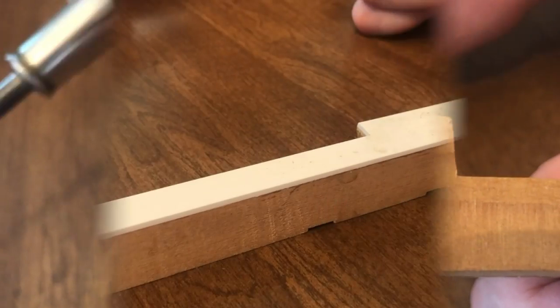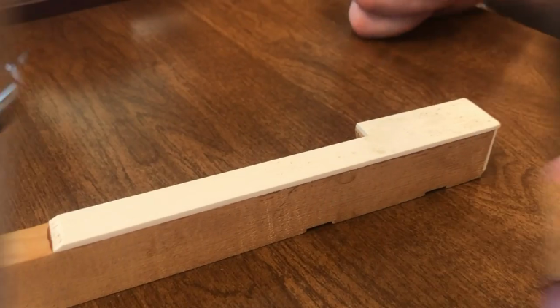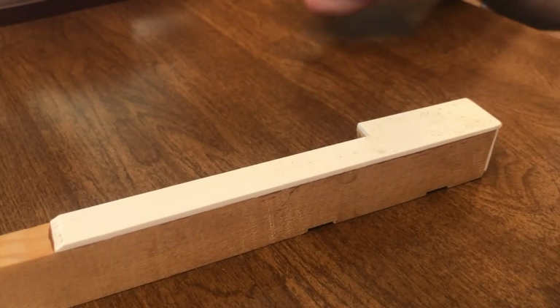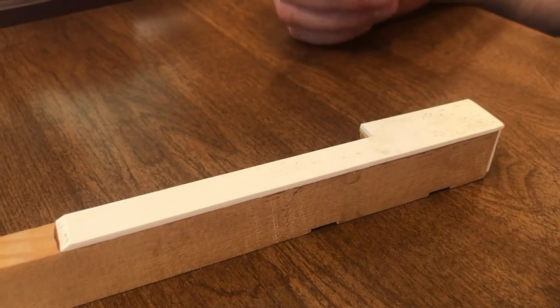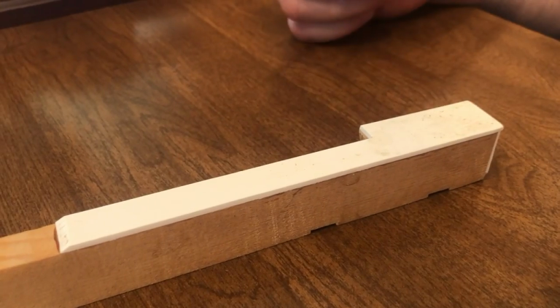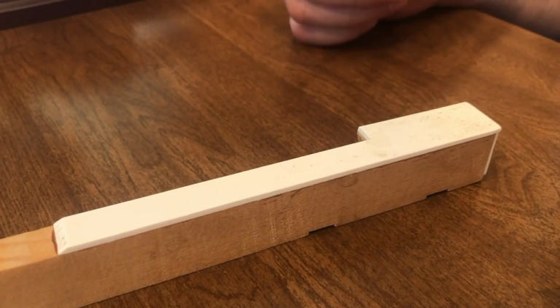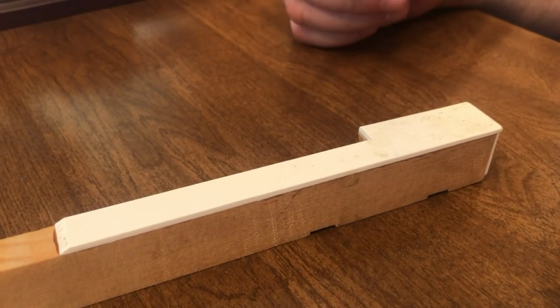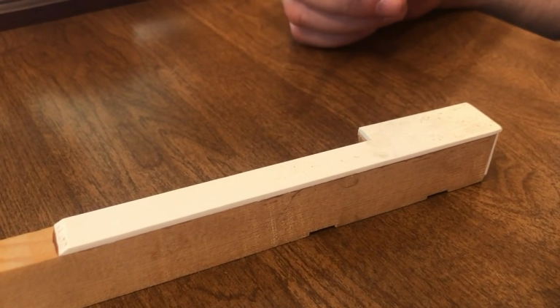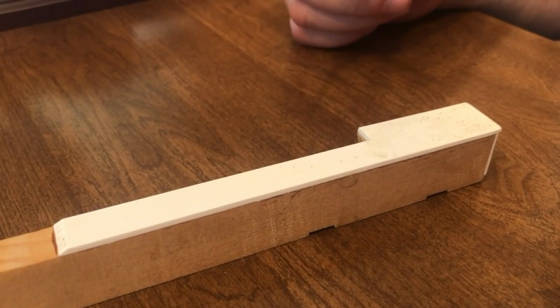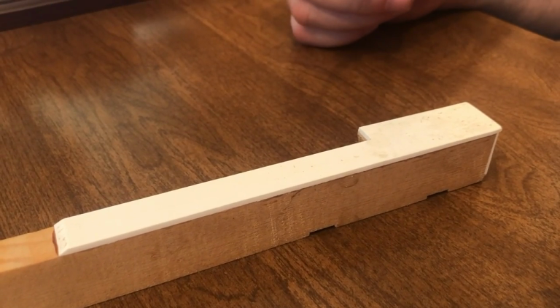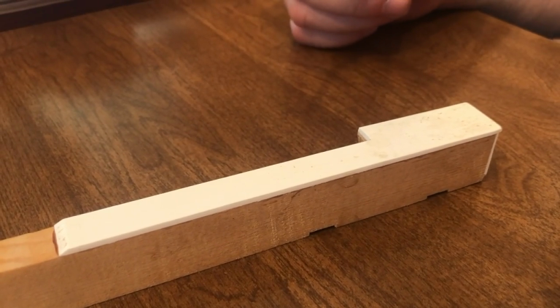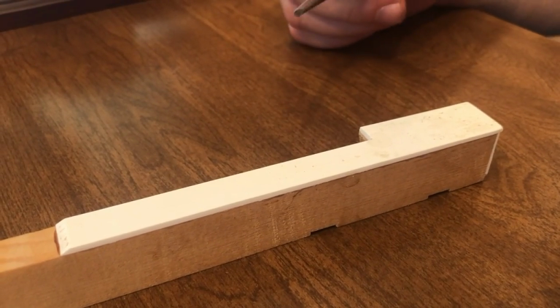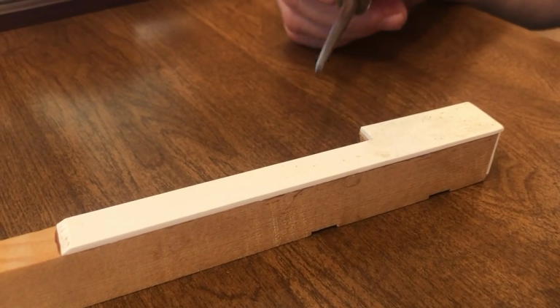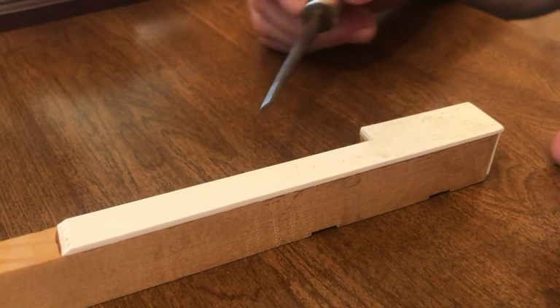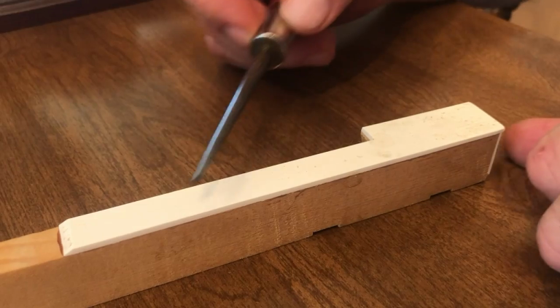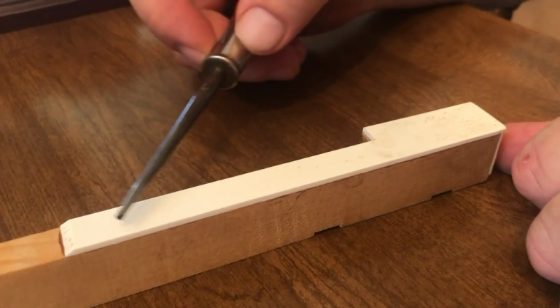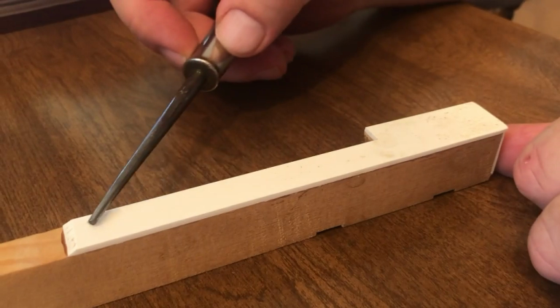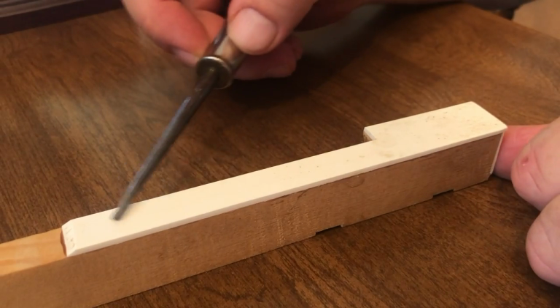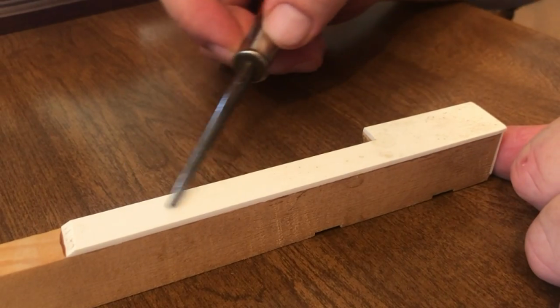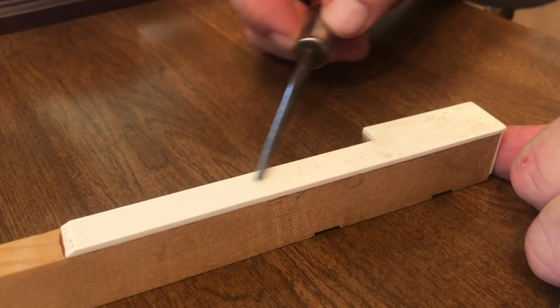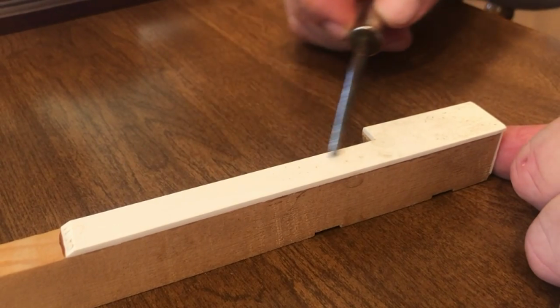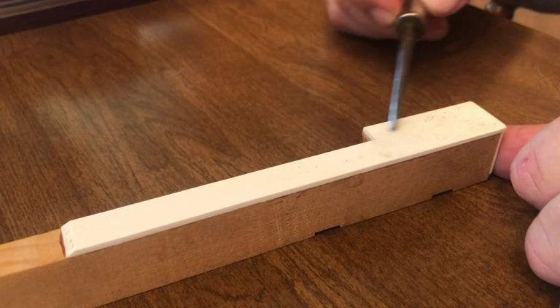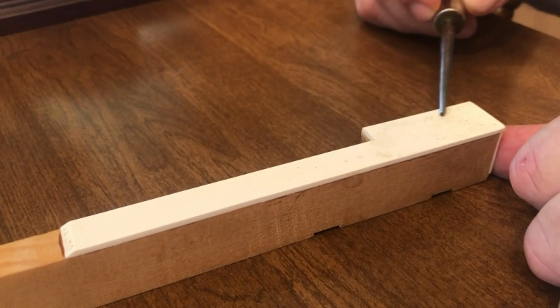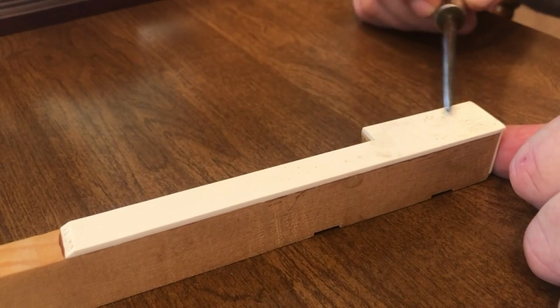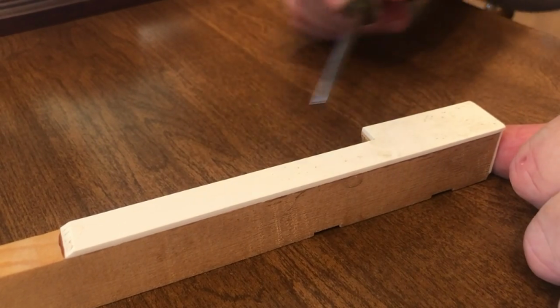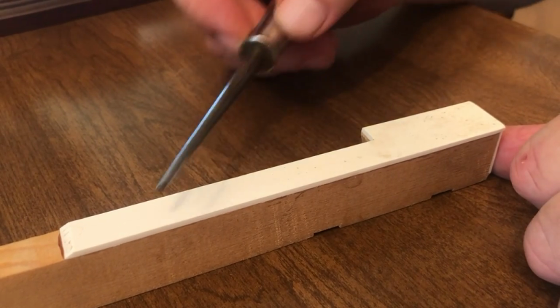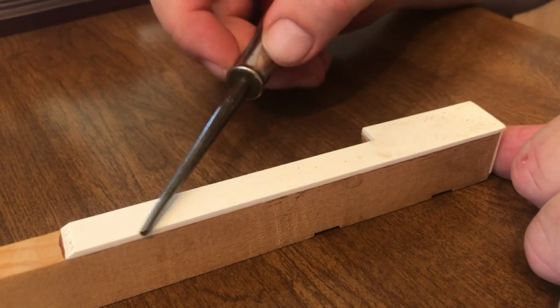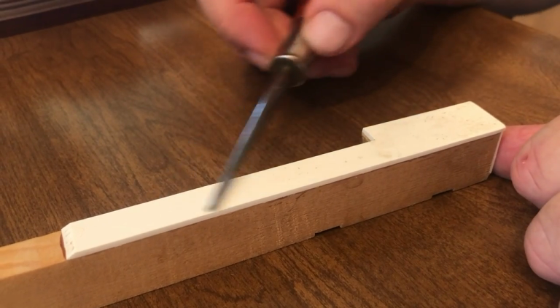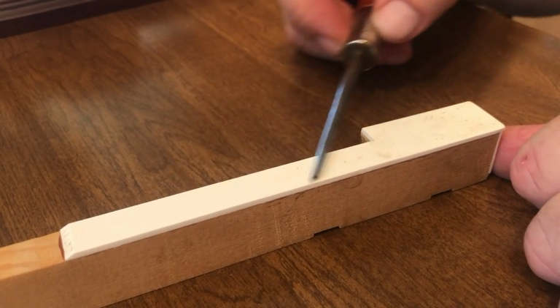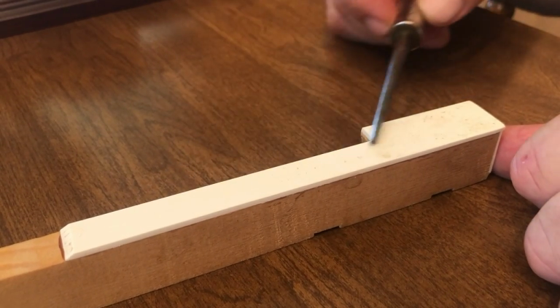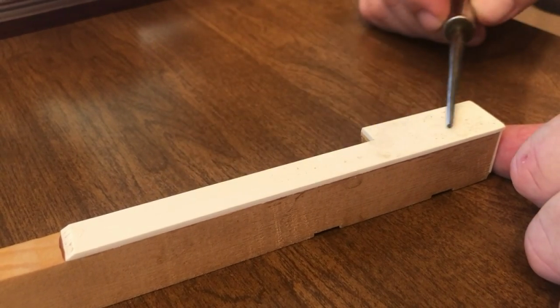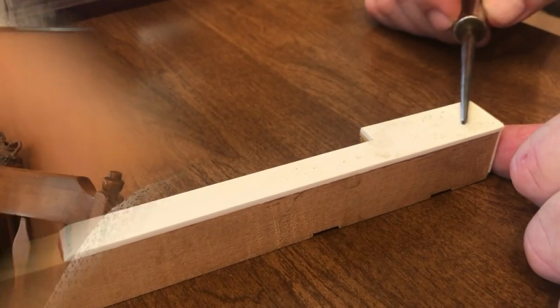Many of you have seen pianos have black and white keys. They're called key coverings. In this case, it's a white key covering.